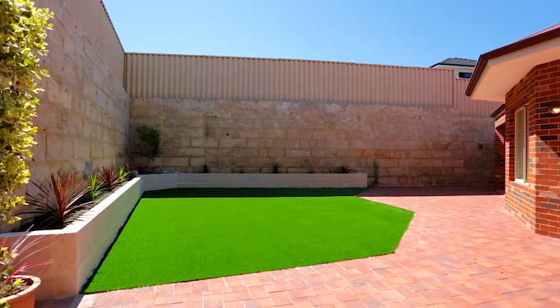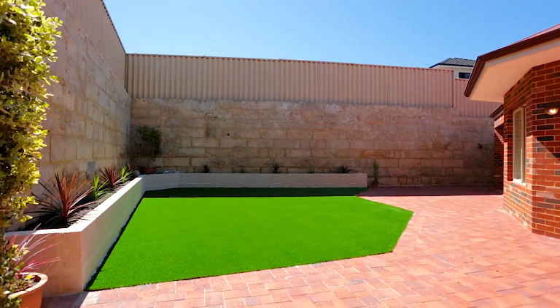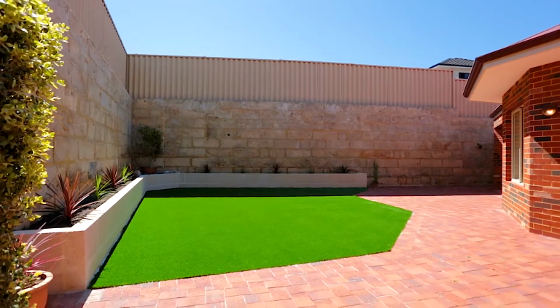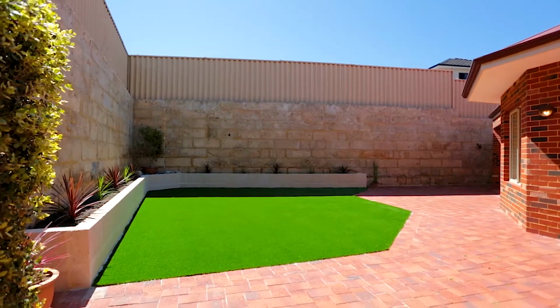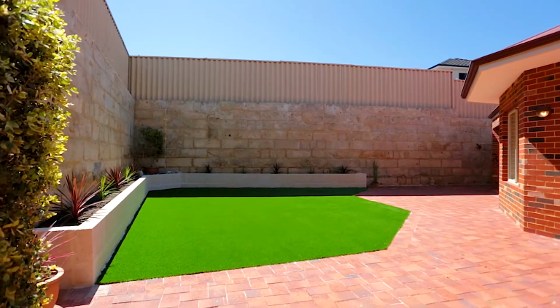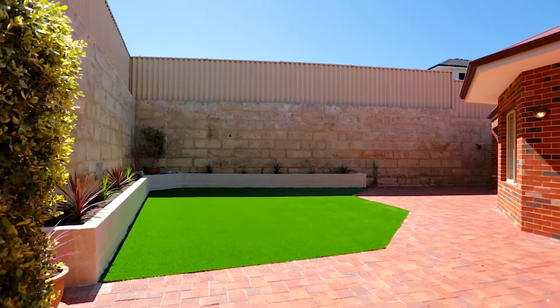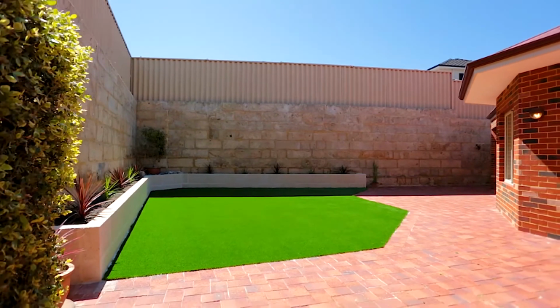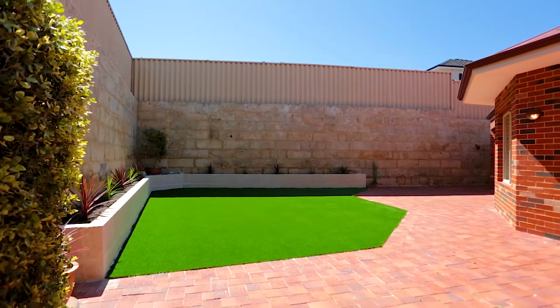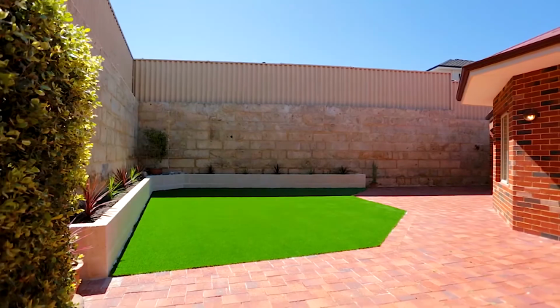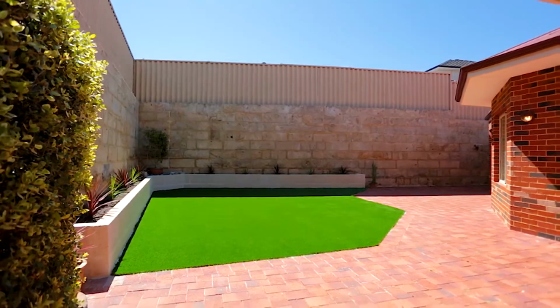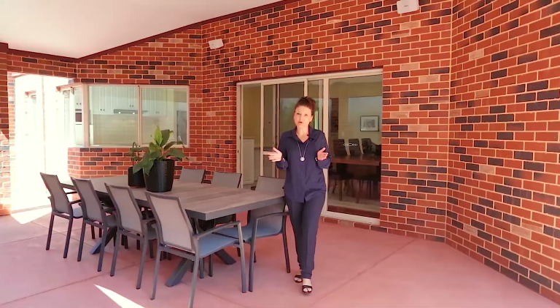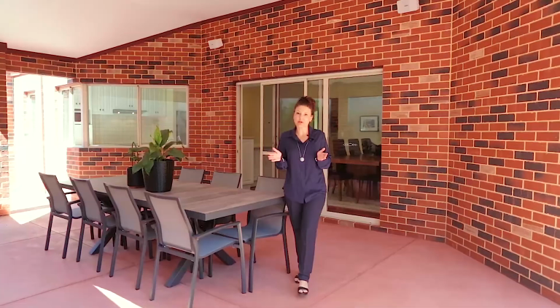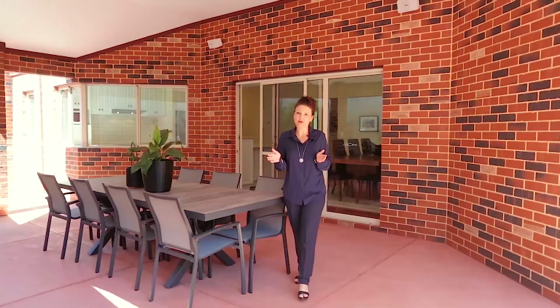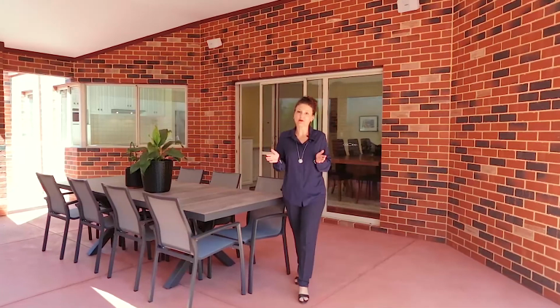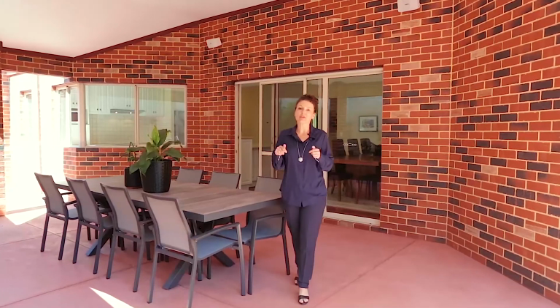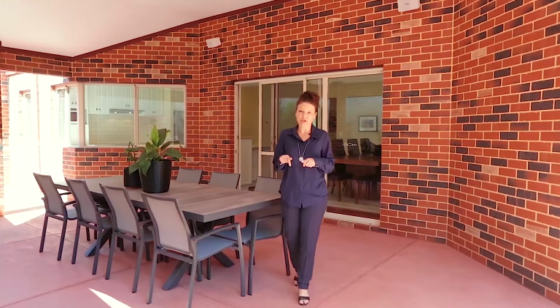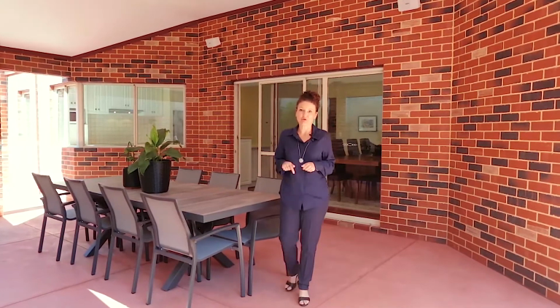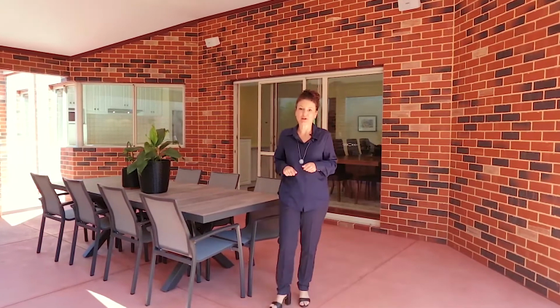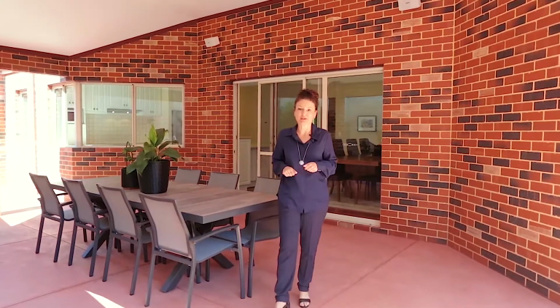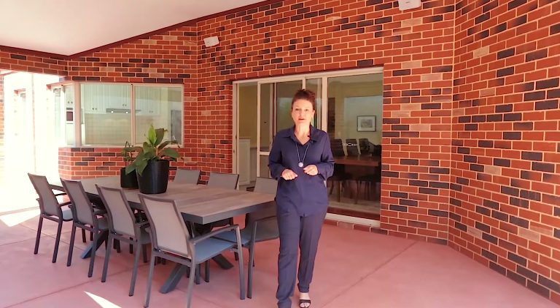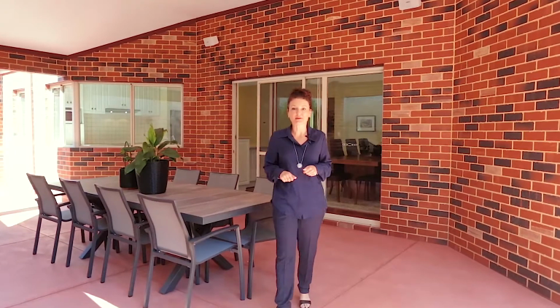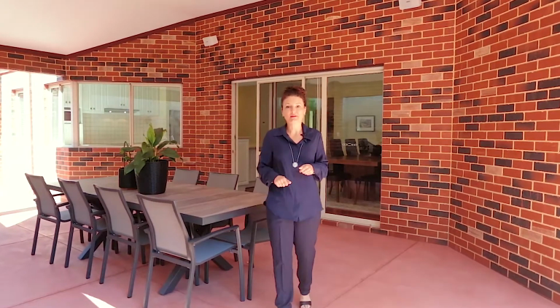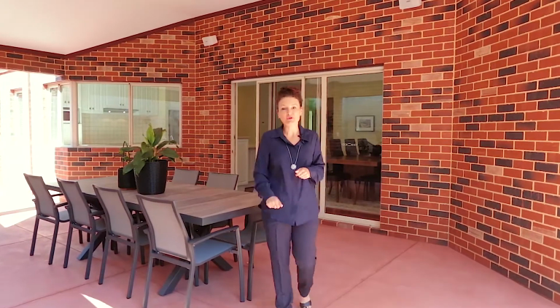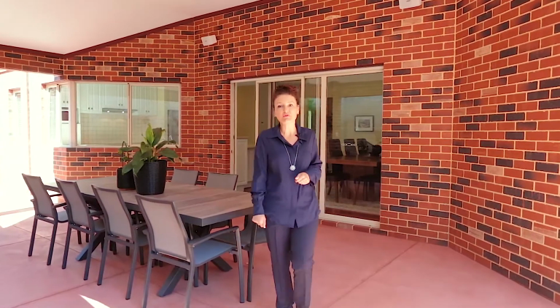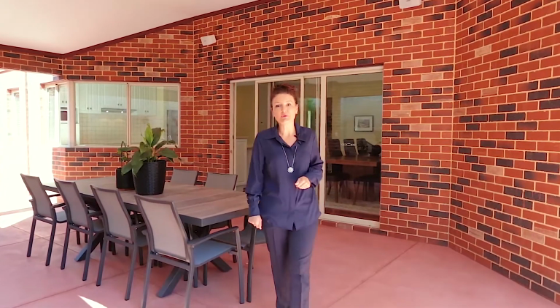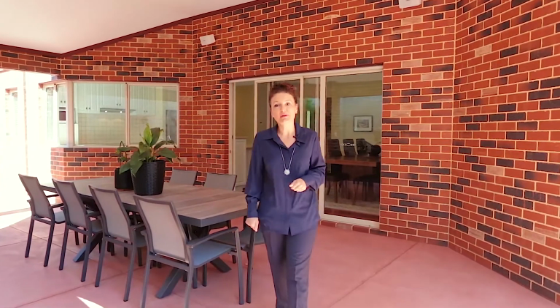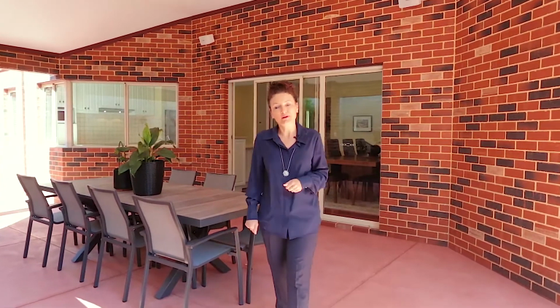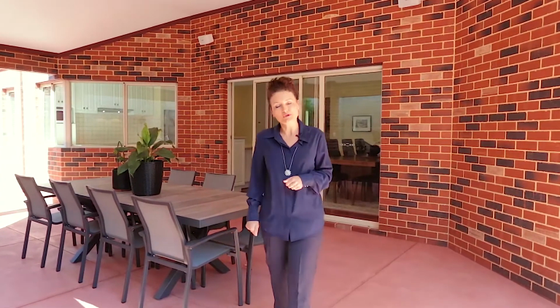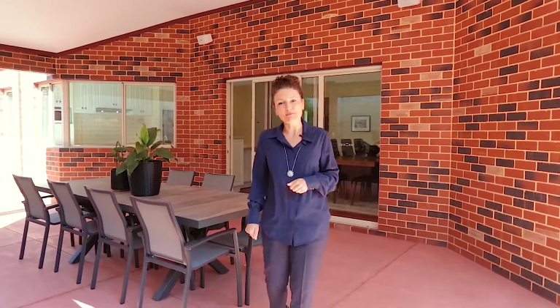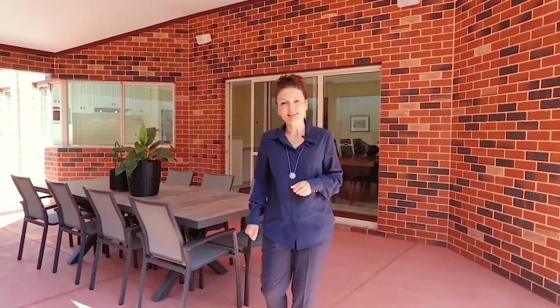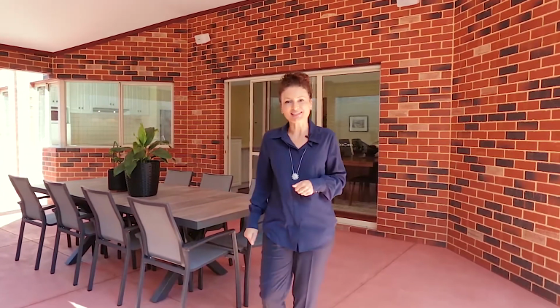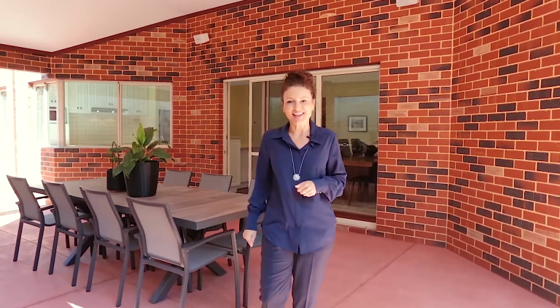Looking for your very own sanctuary? I think you'll find it here. For your viewing, call Team Utley today.